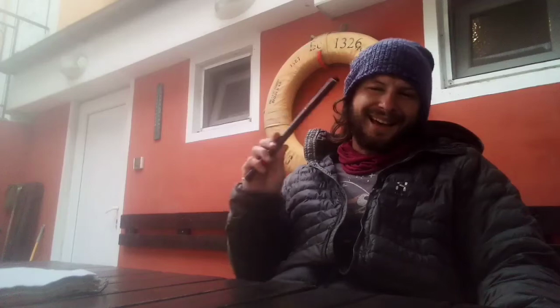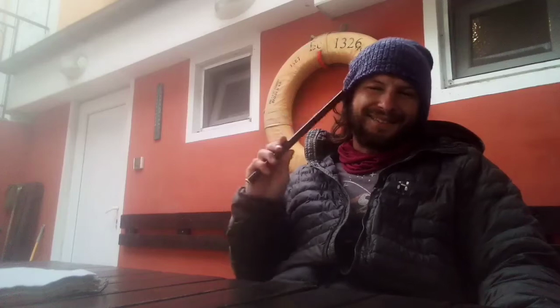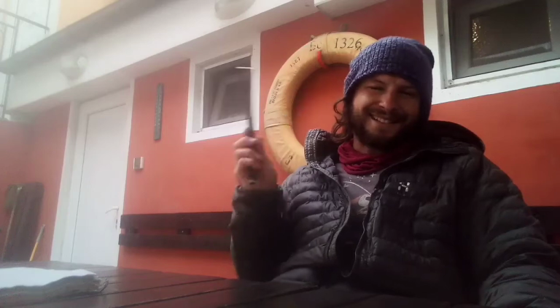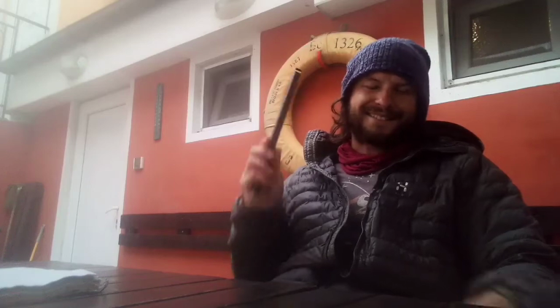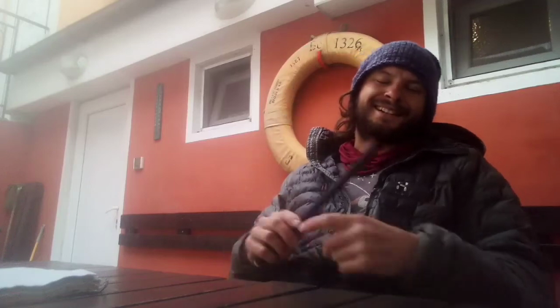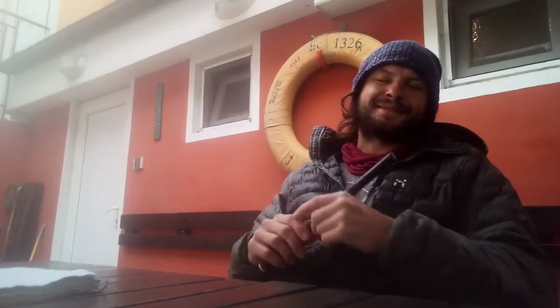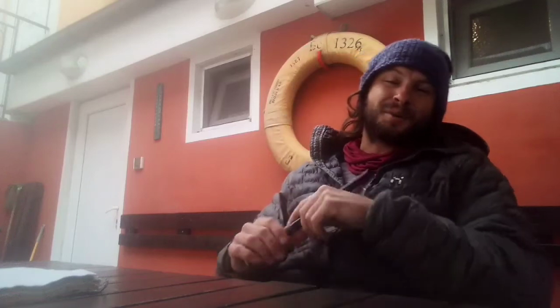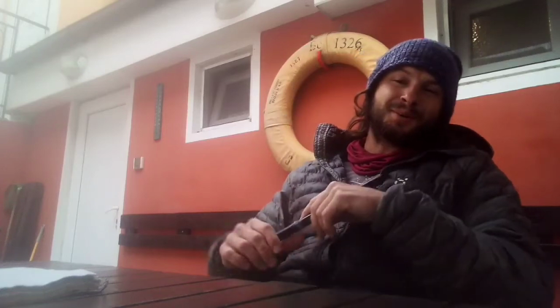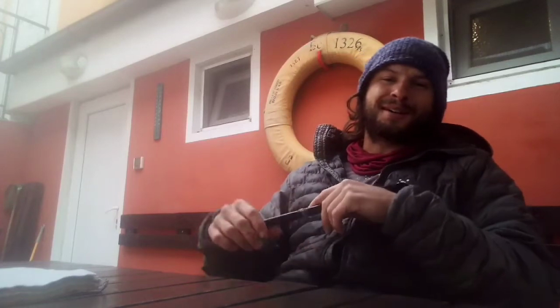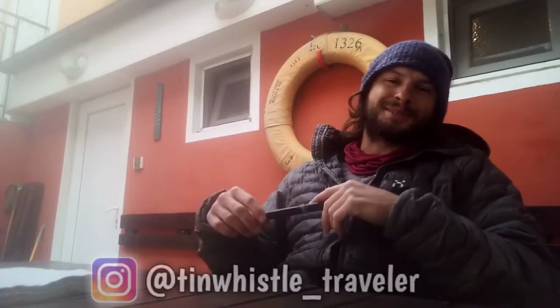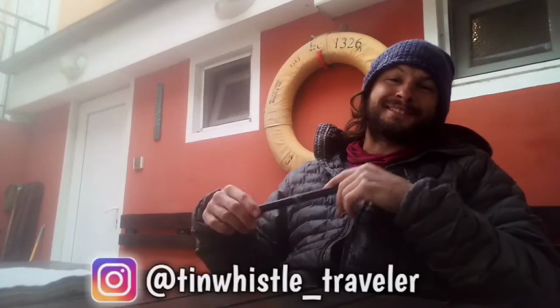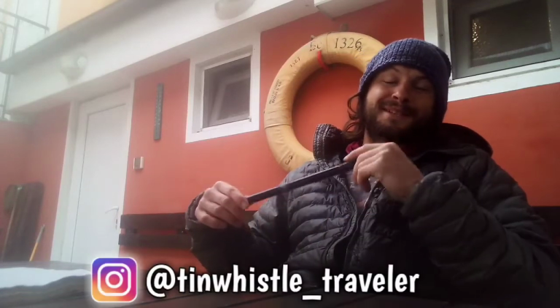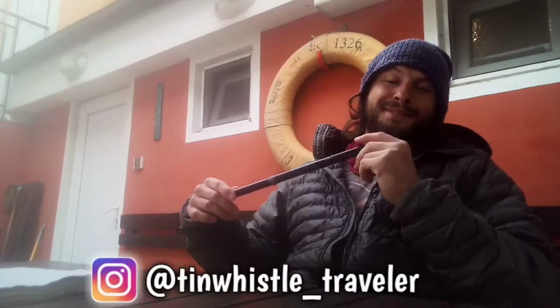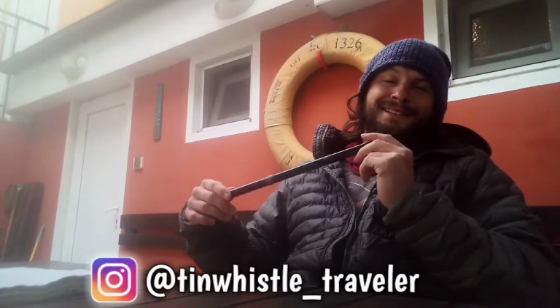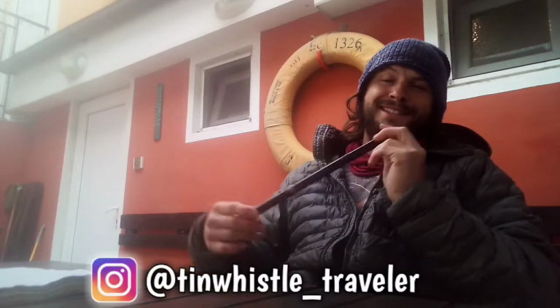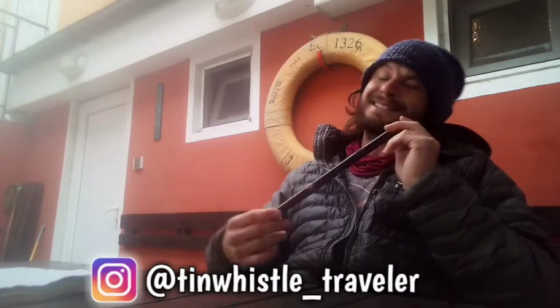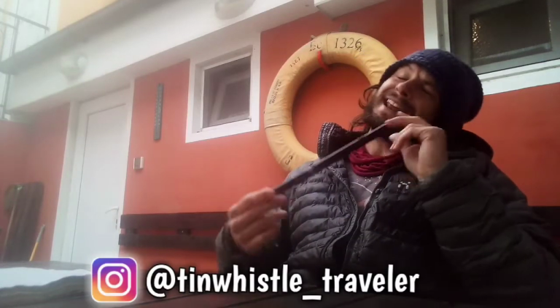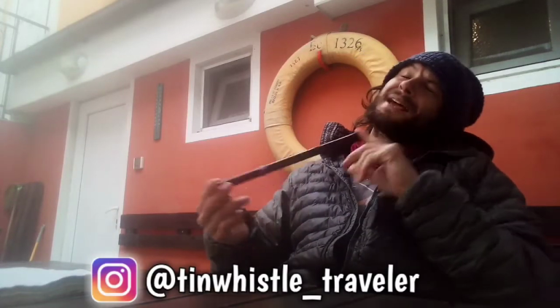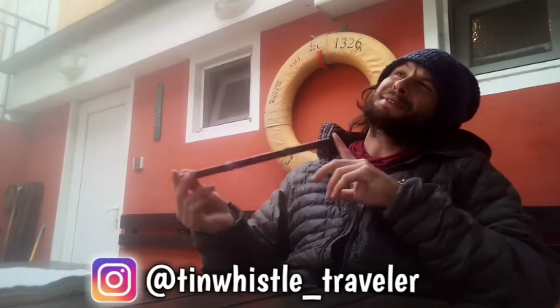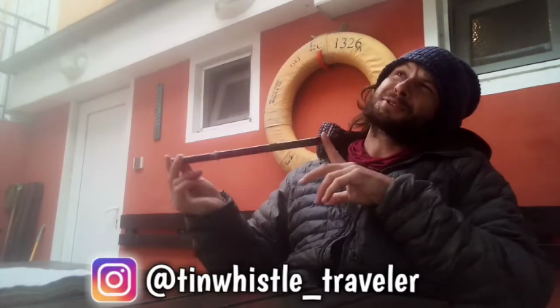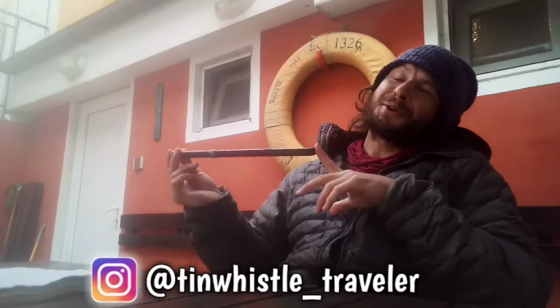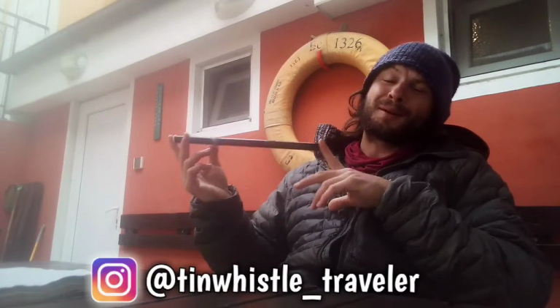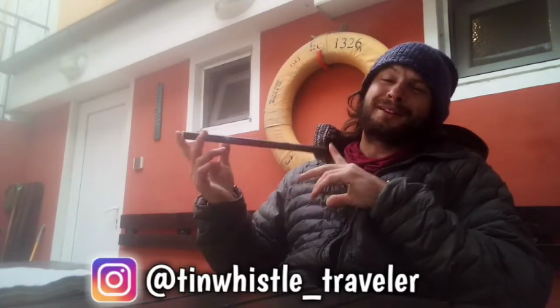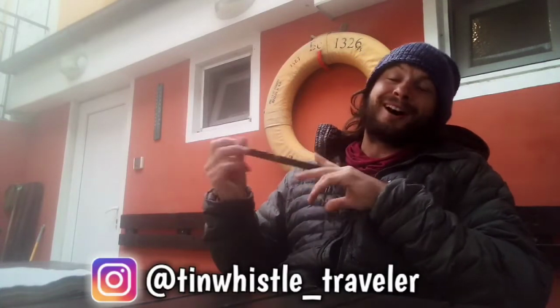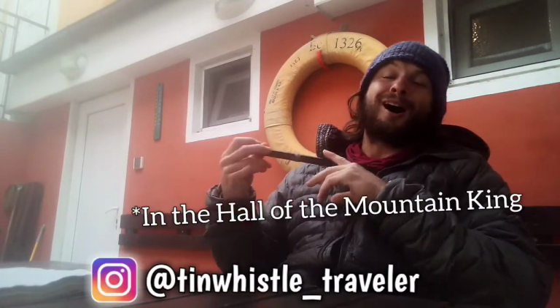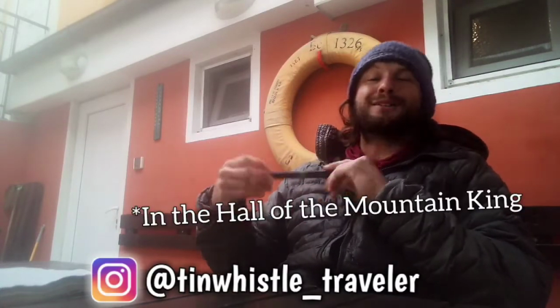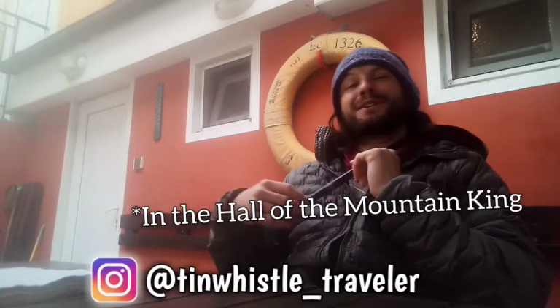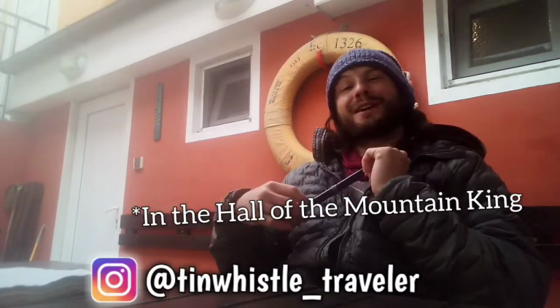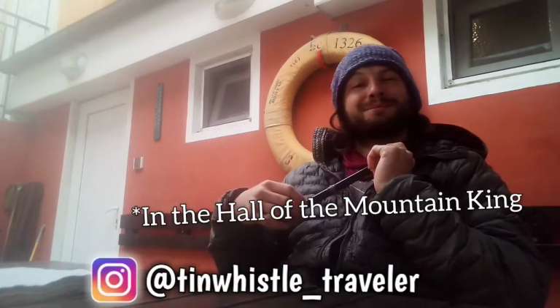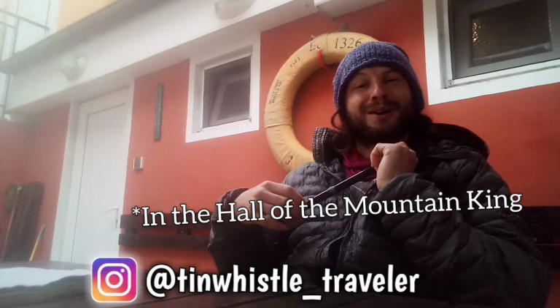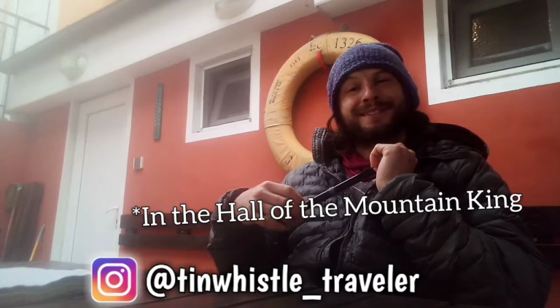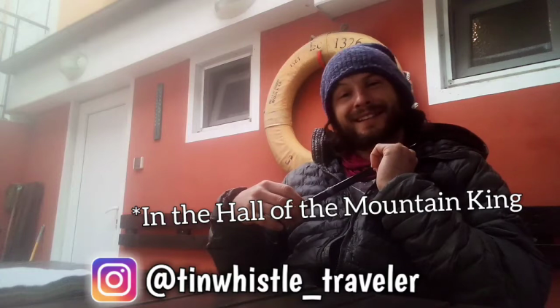What's going on everyone? Welcome to another tin whistle lesson. Today I'm going to show you how to play Hall of the Mountain King.